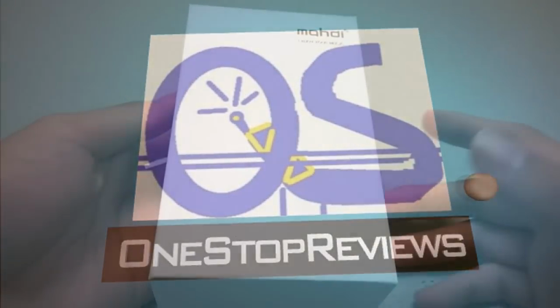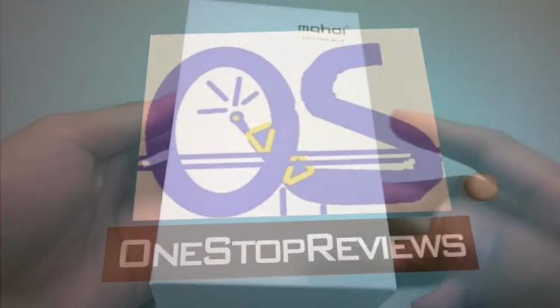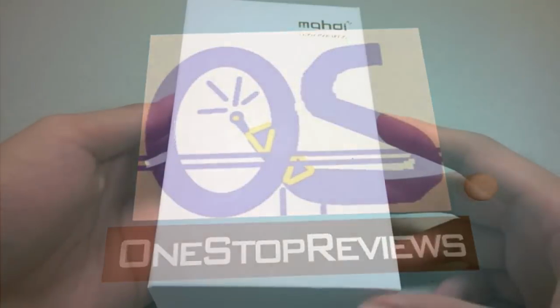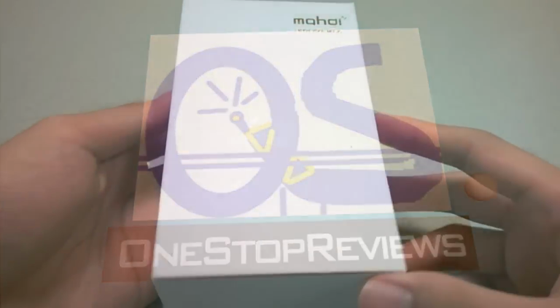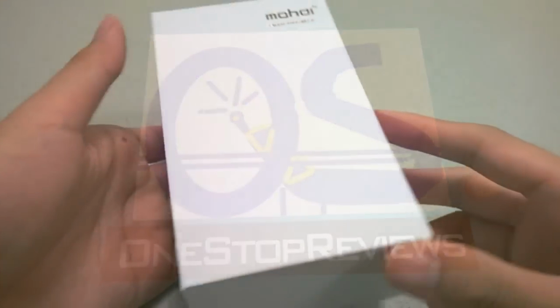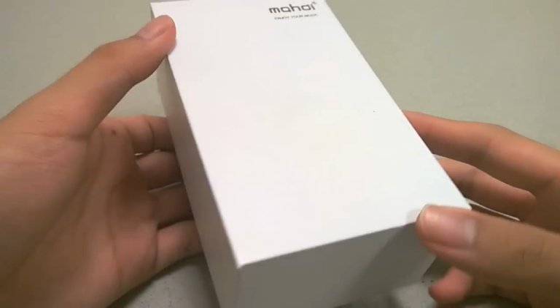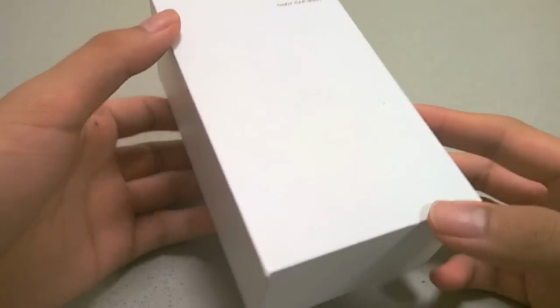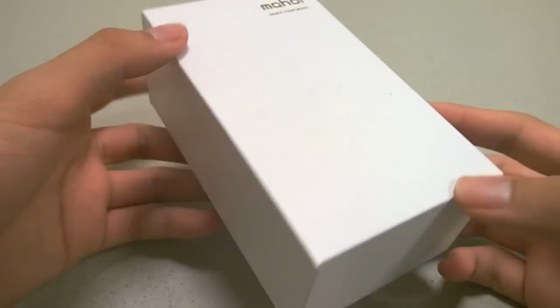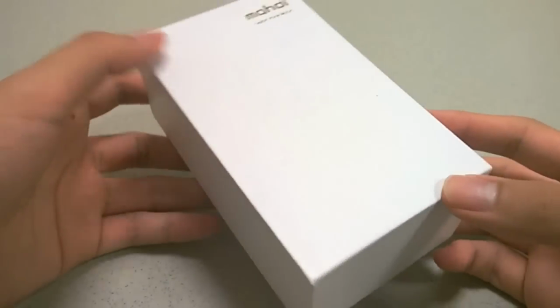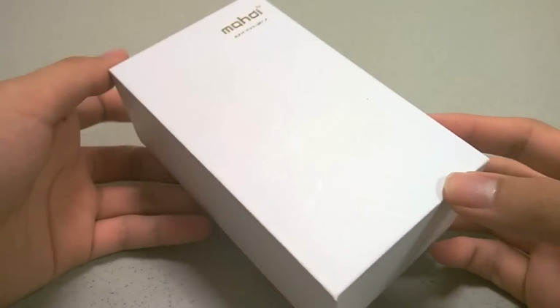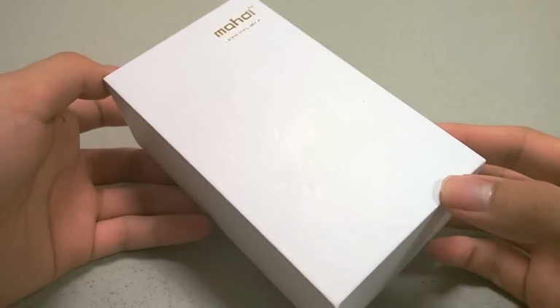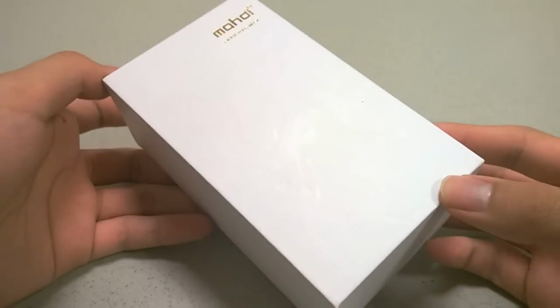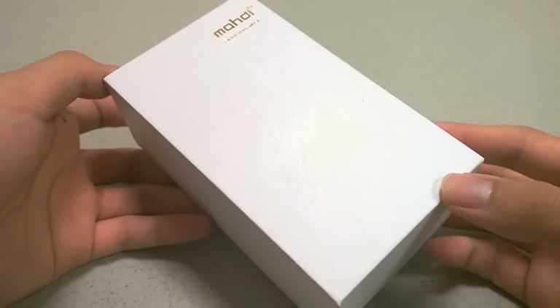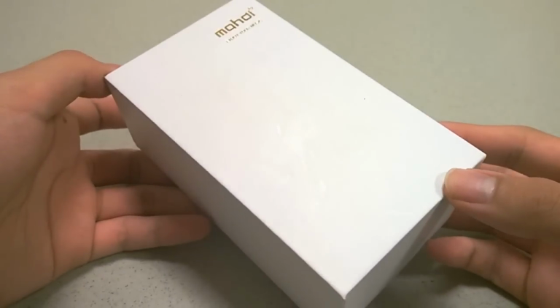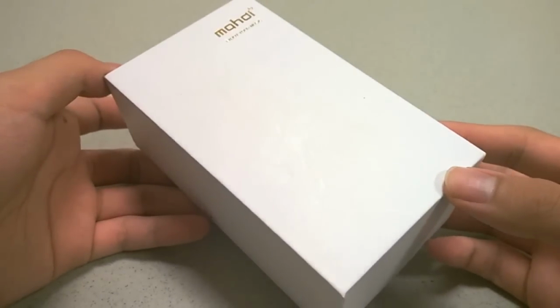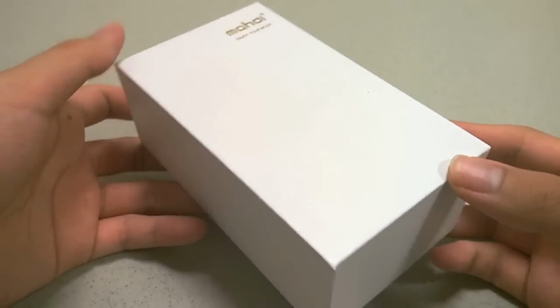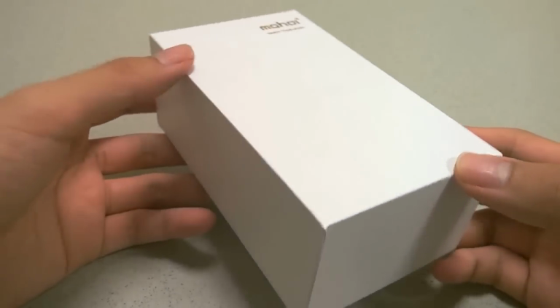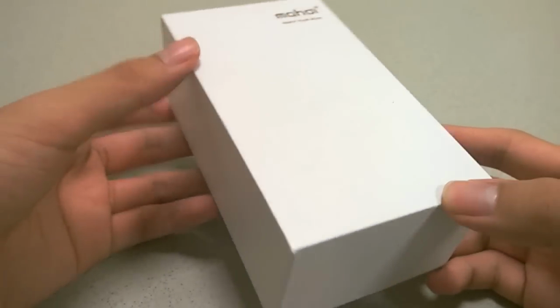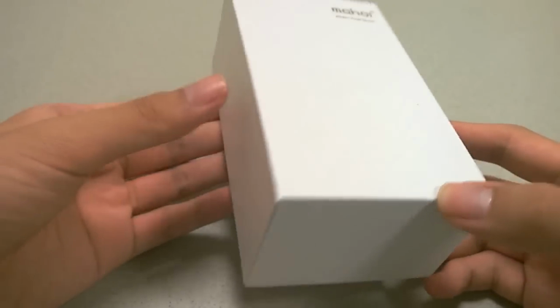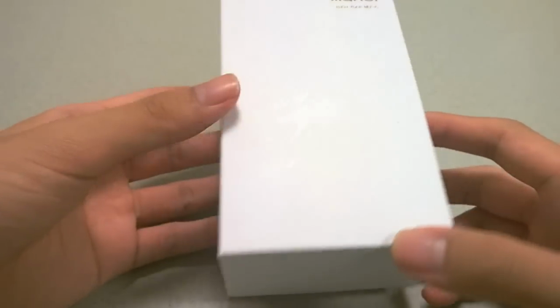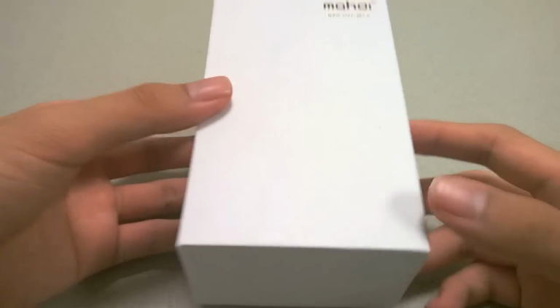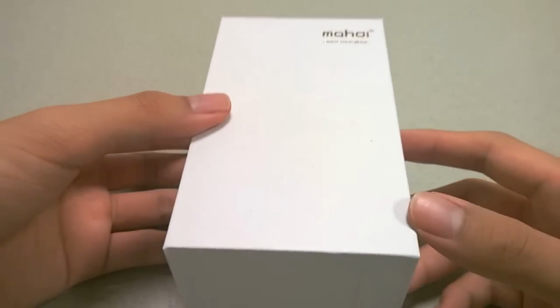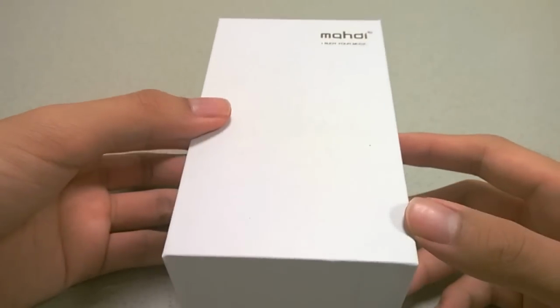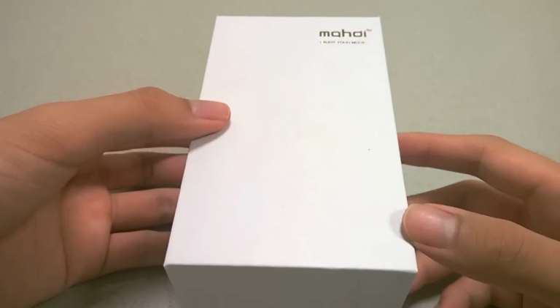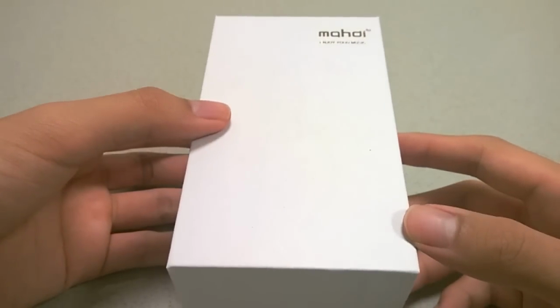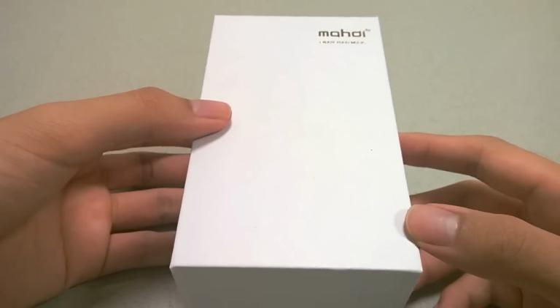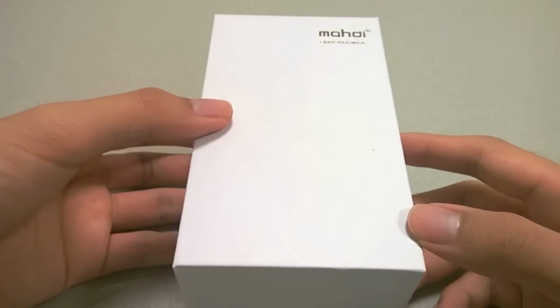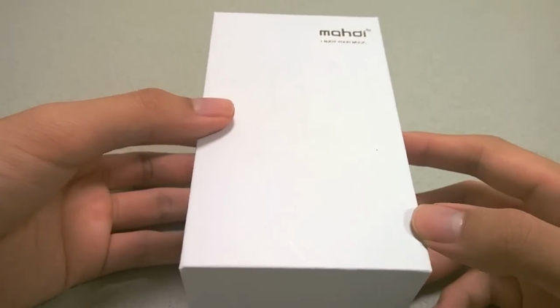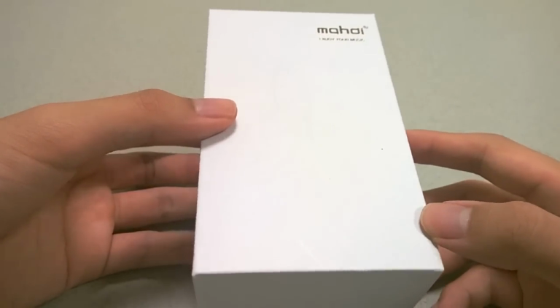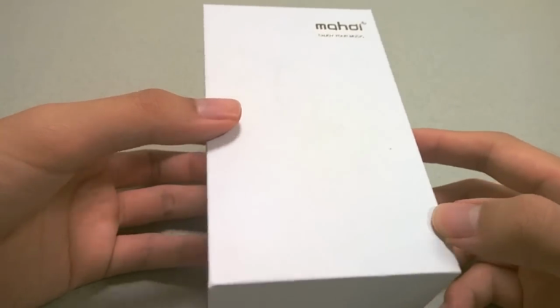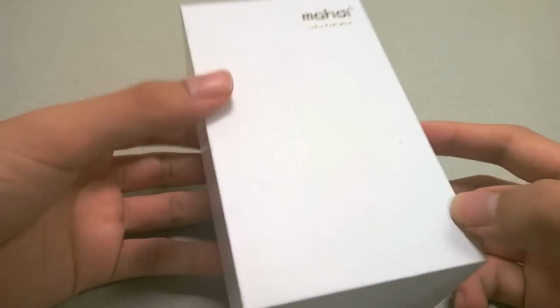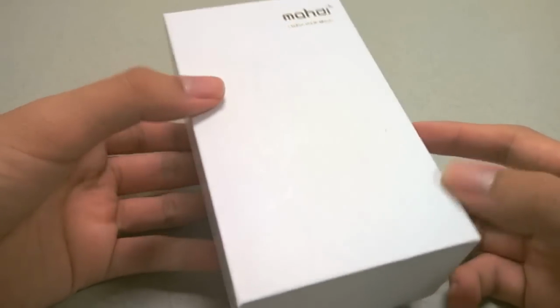Hey folks, here at OSReviews. You're watching our First Look and quick review of the Mahai MP4 player.